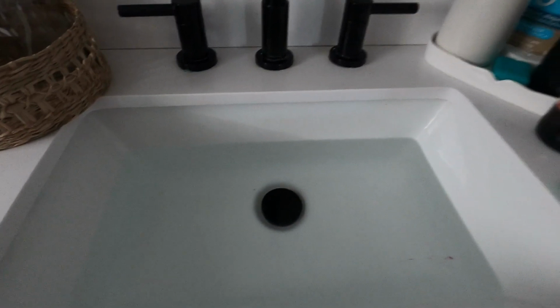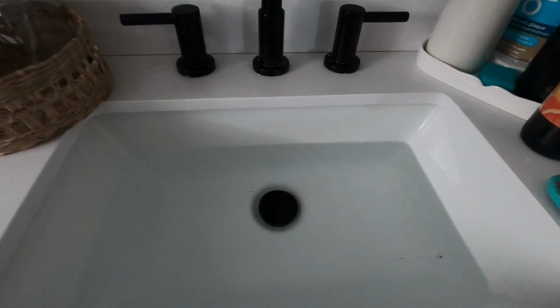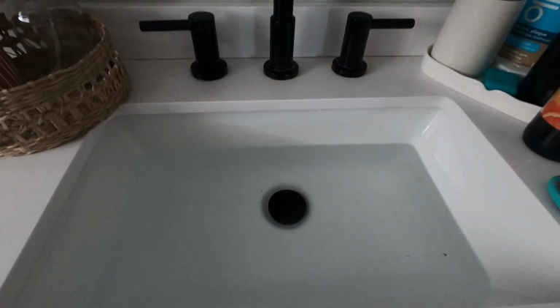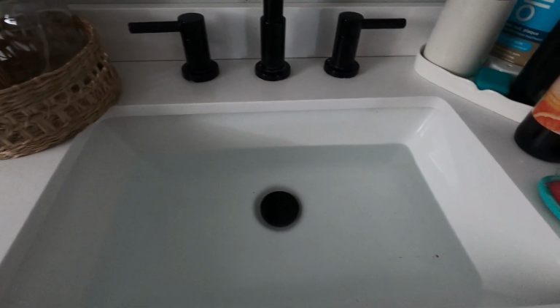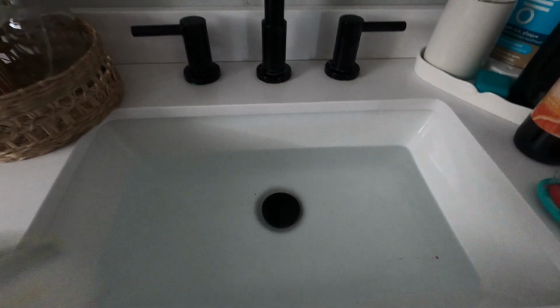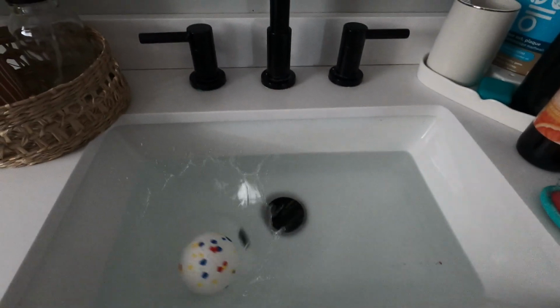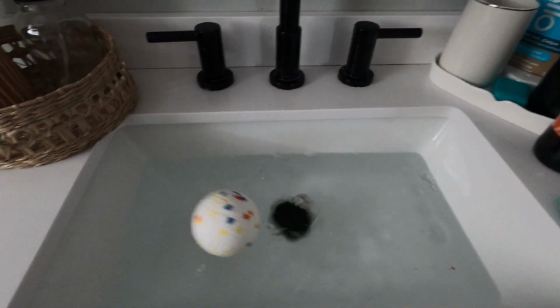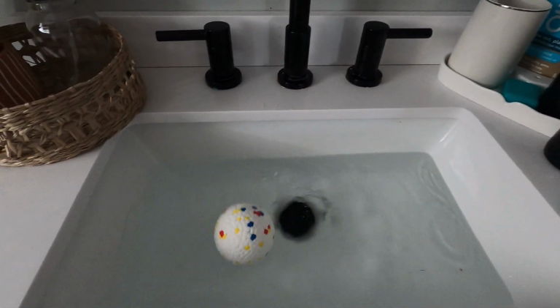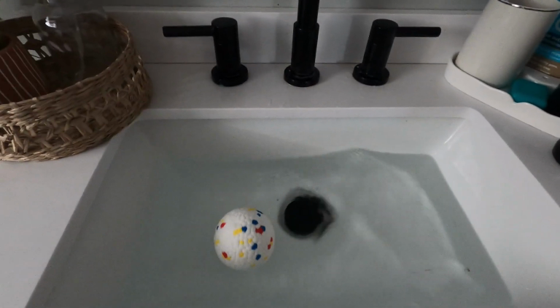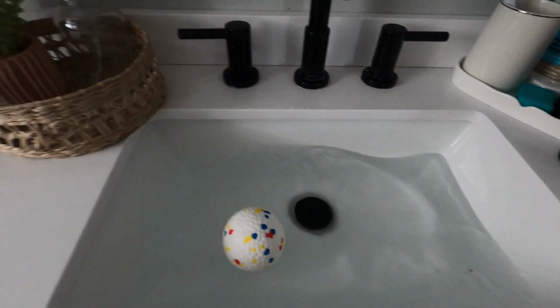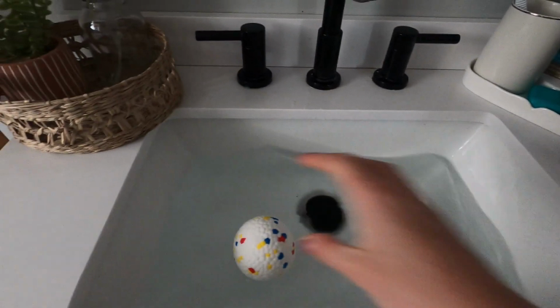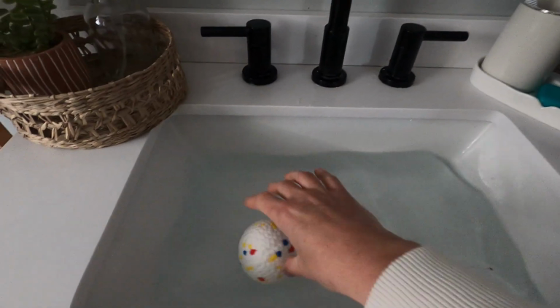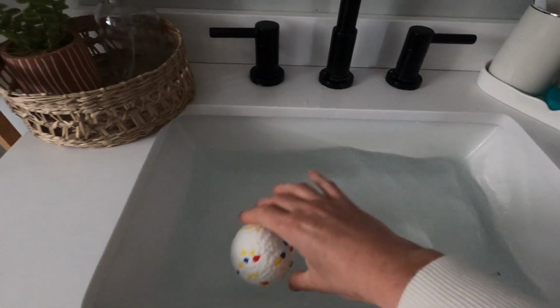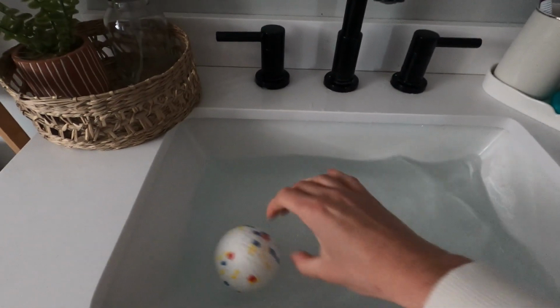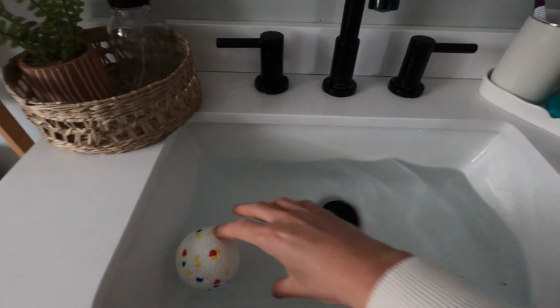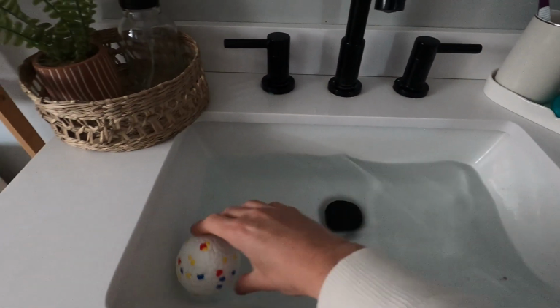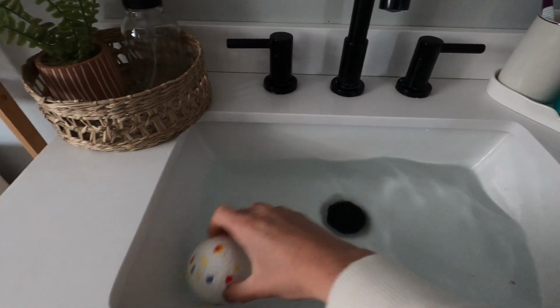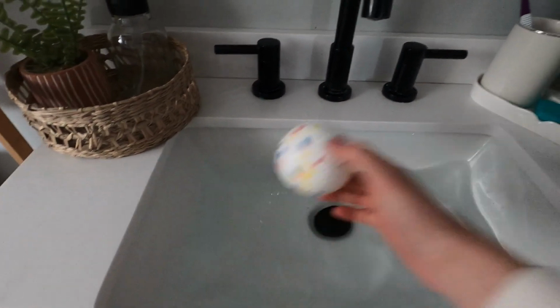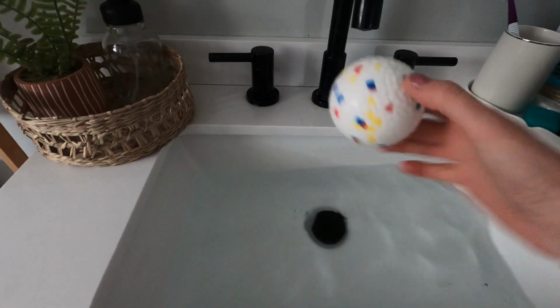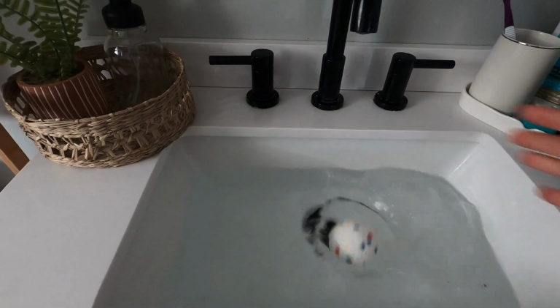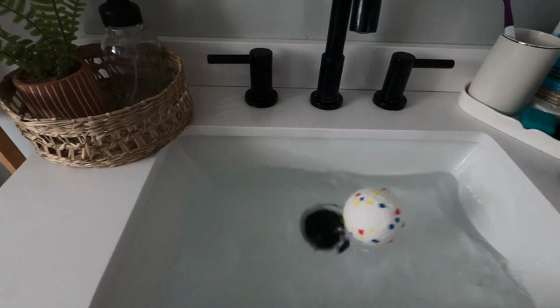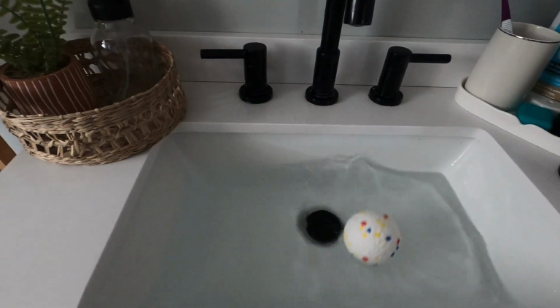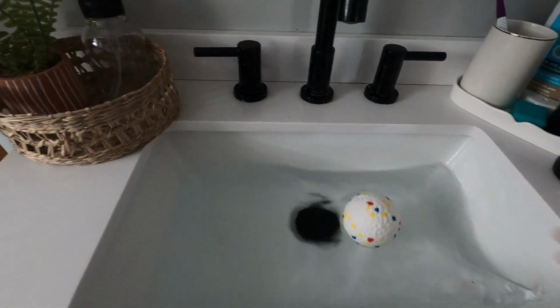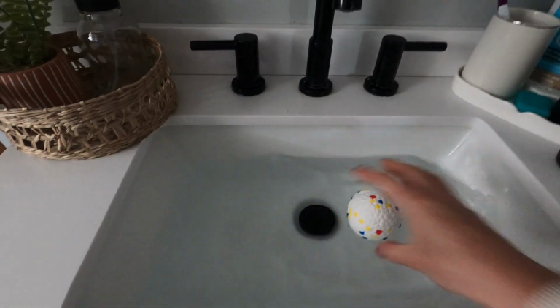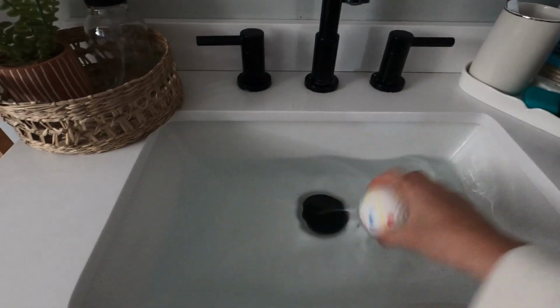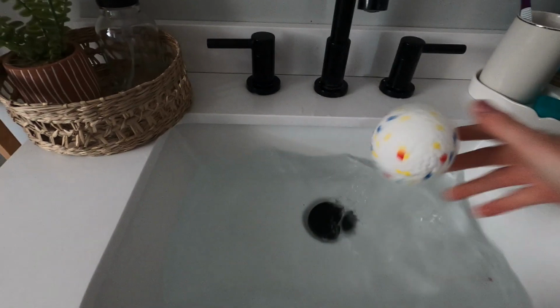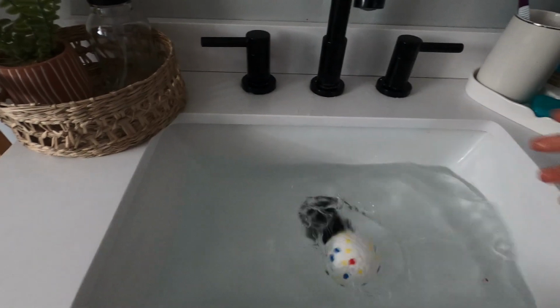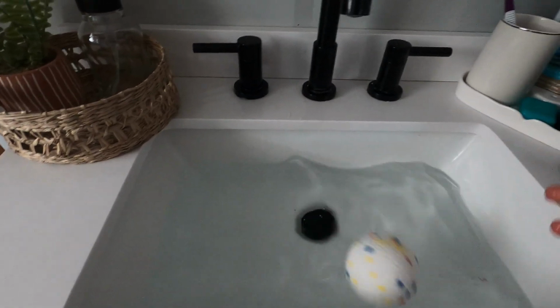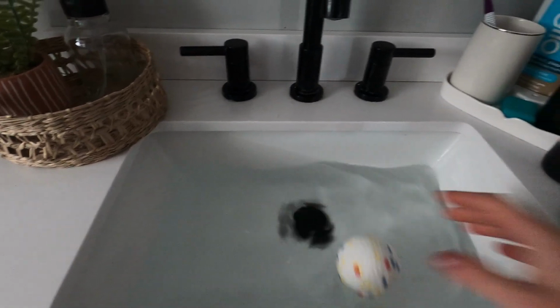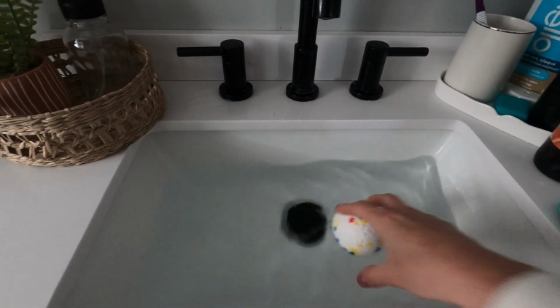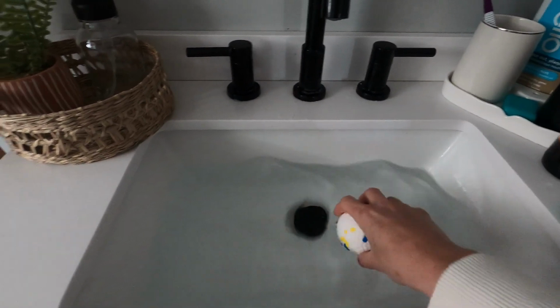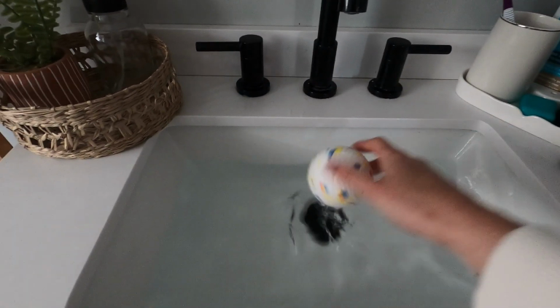I went ahead and filled up my sink, and look at this — it floats so, so good. If you can see right there, it floats really, really good.